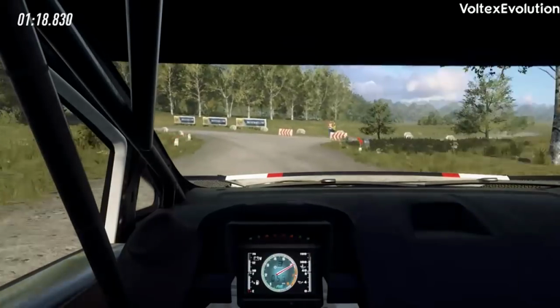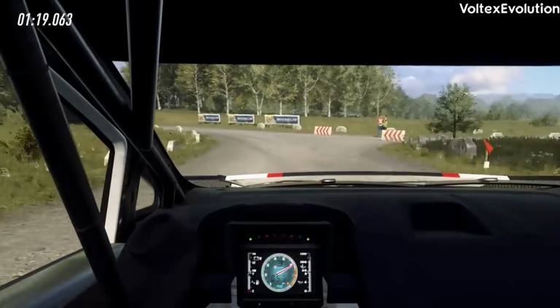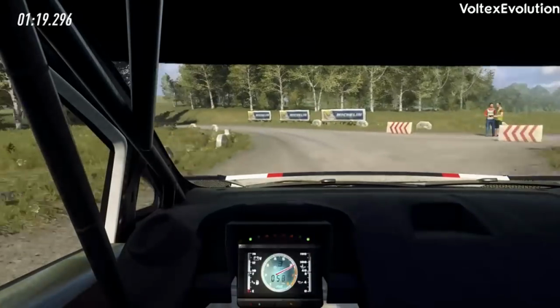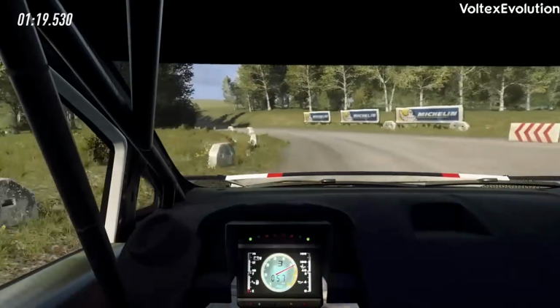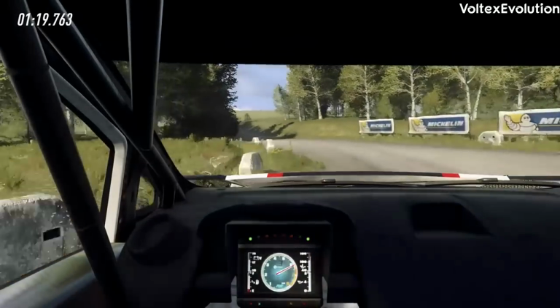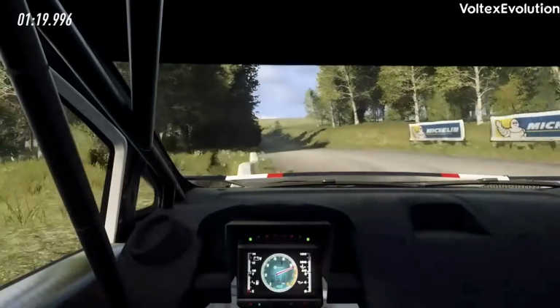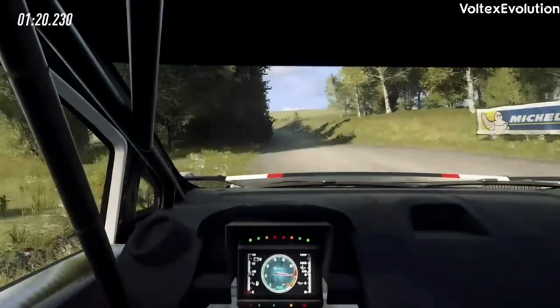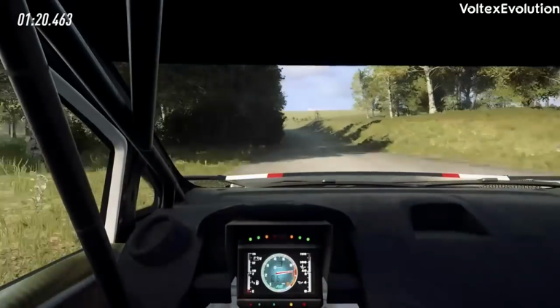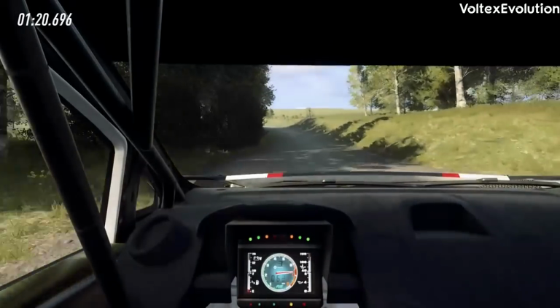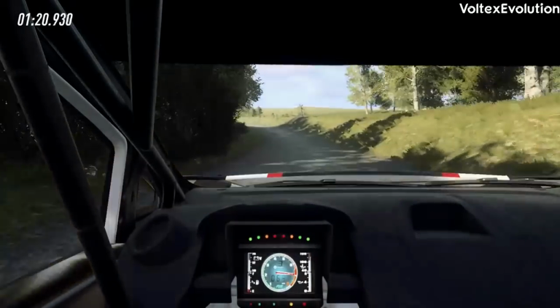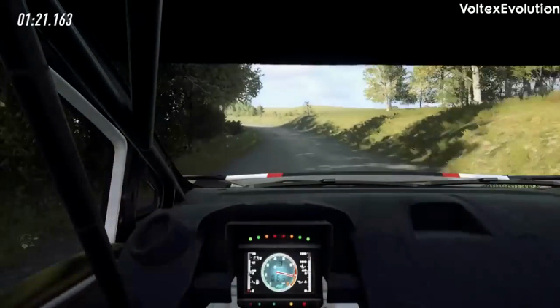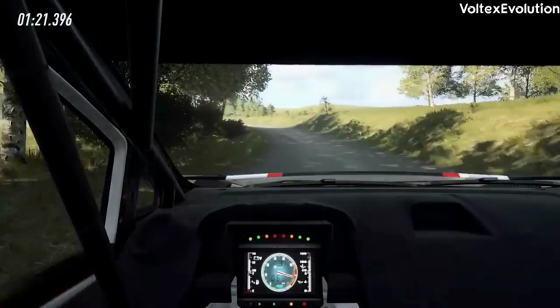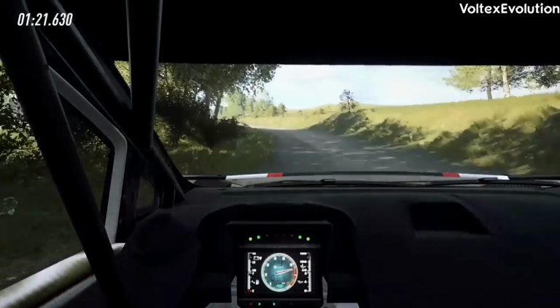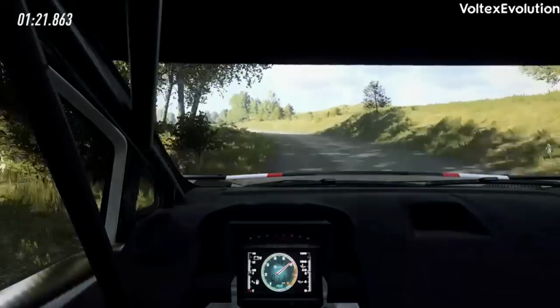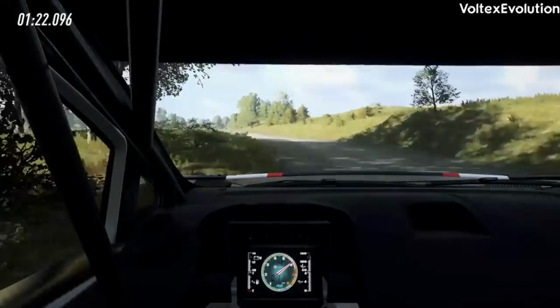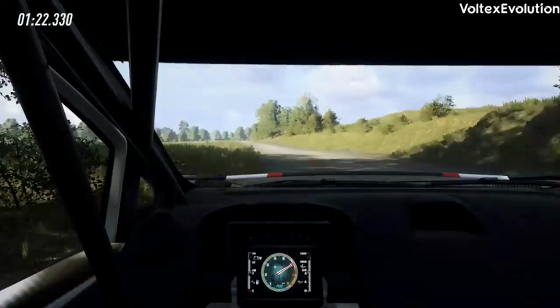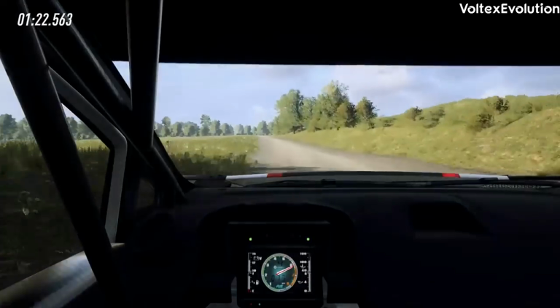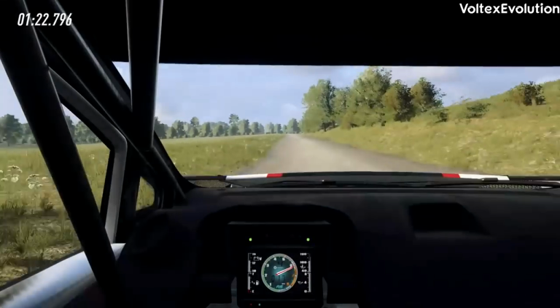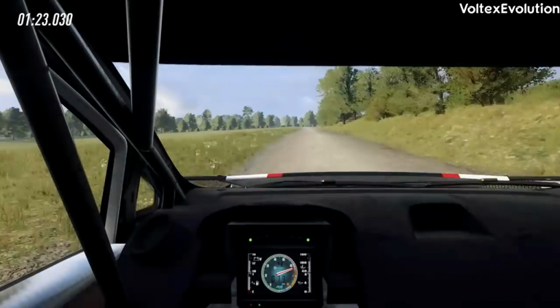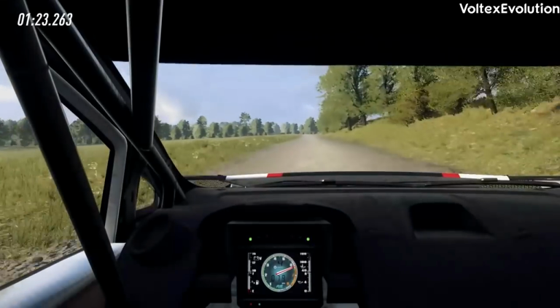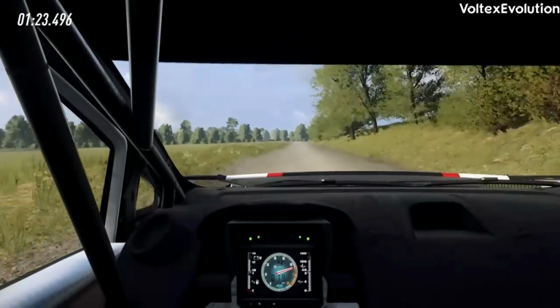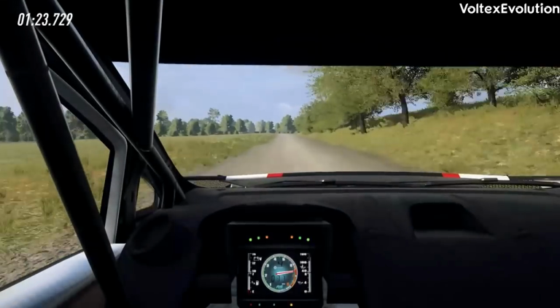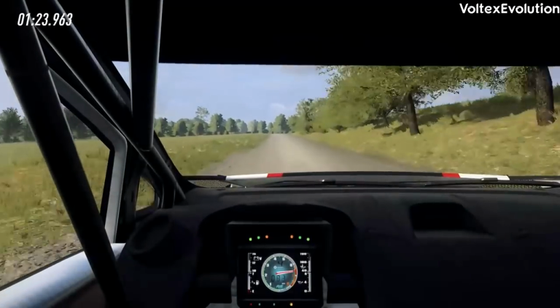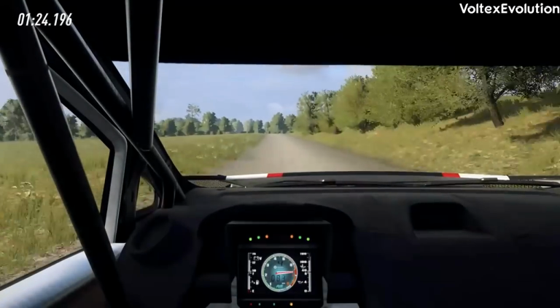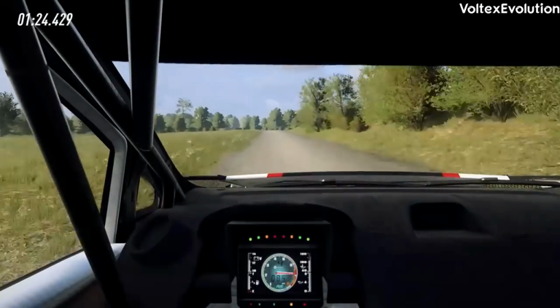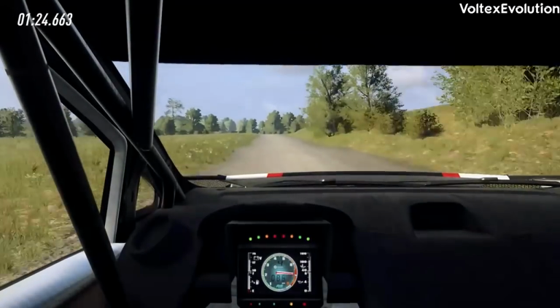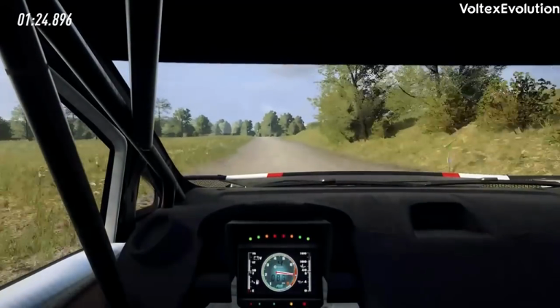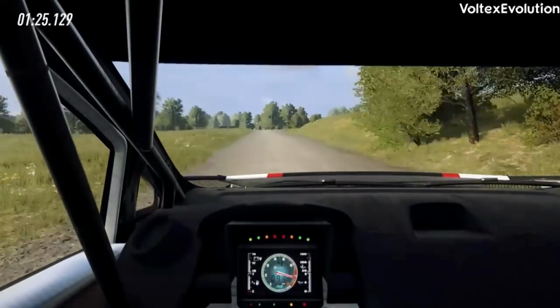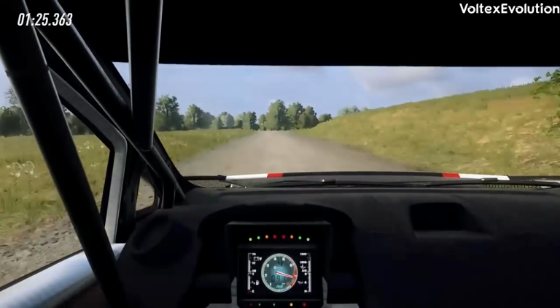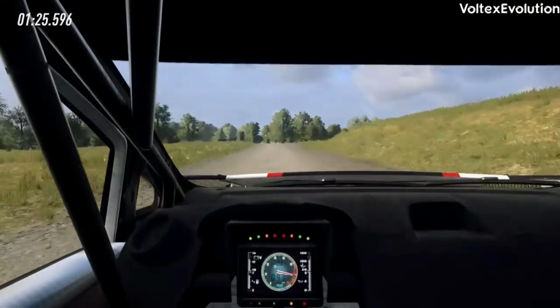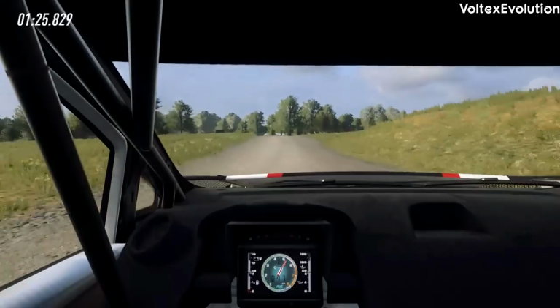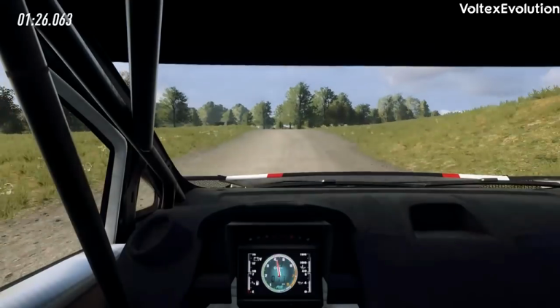Opens, into 5 left. 150, slow, 6 left over crest, into 2, 1 right, don't cut.